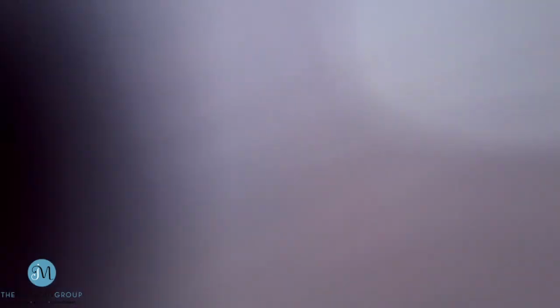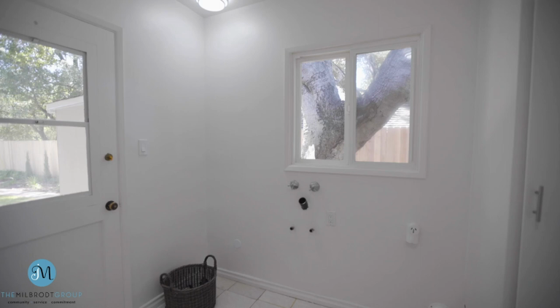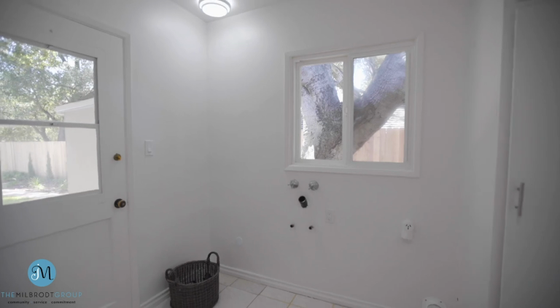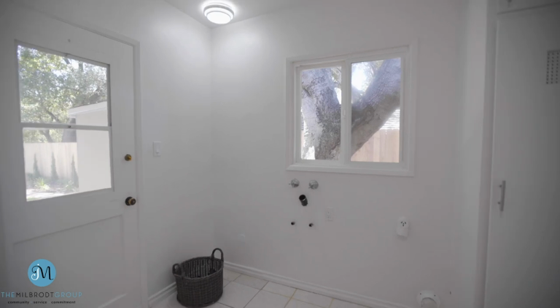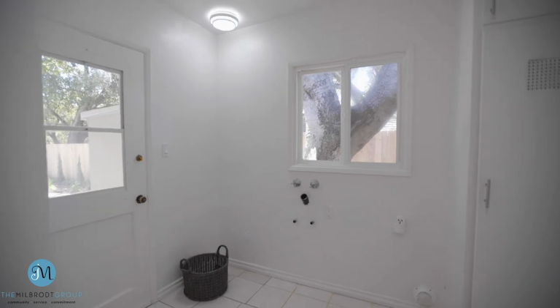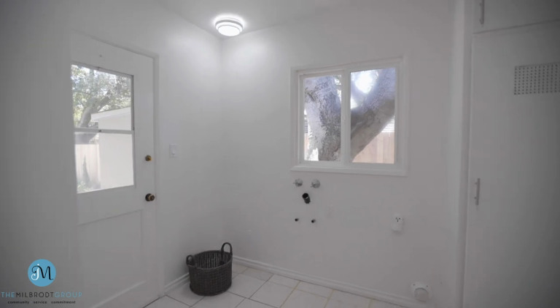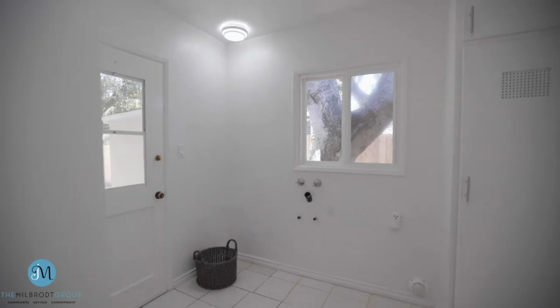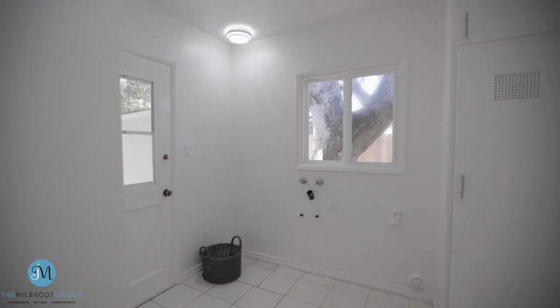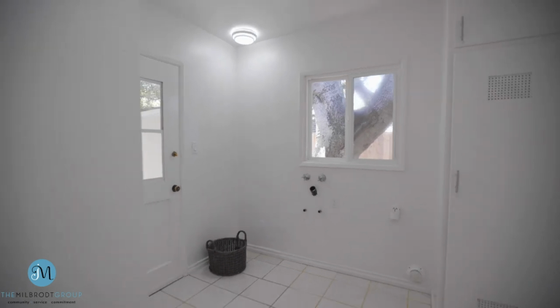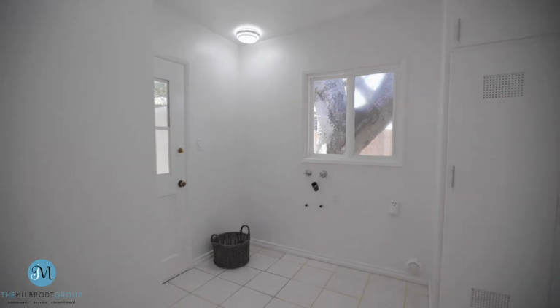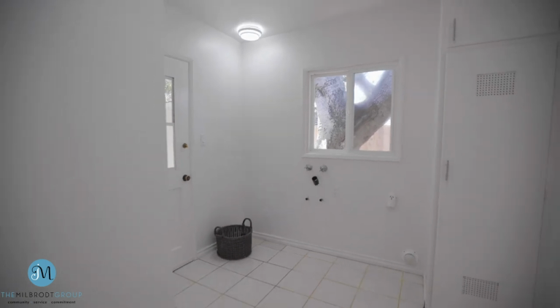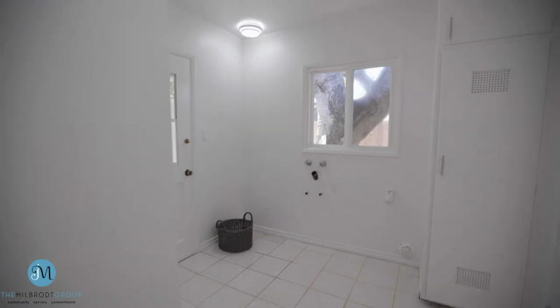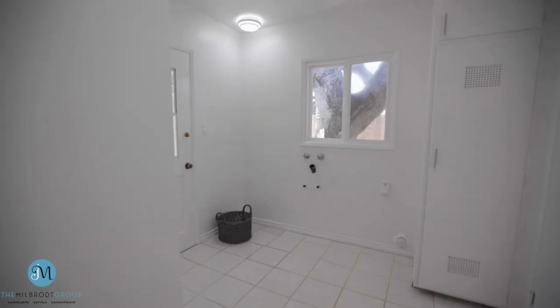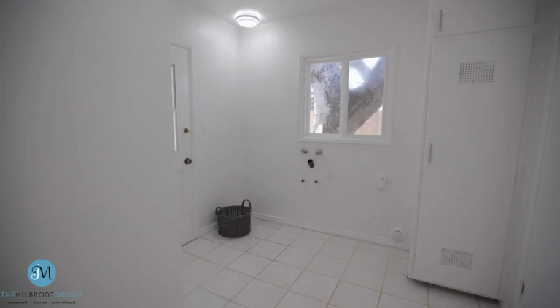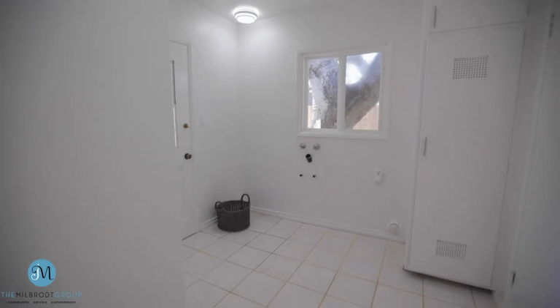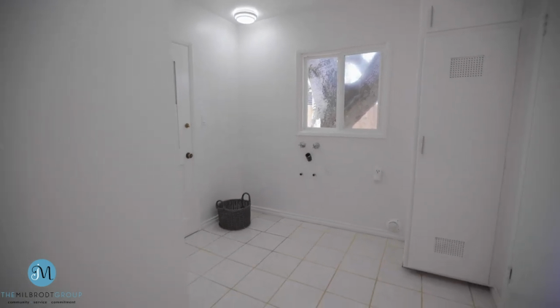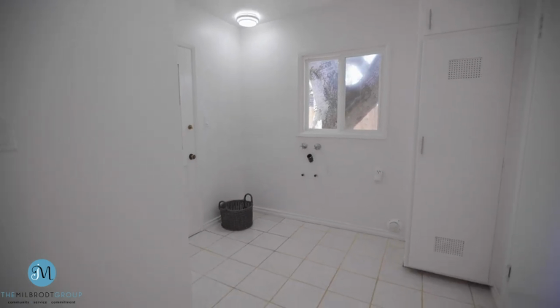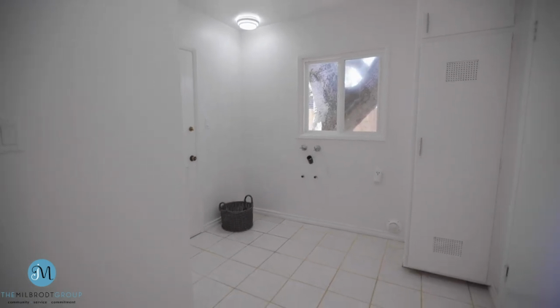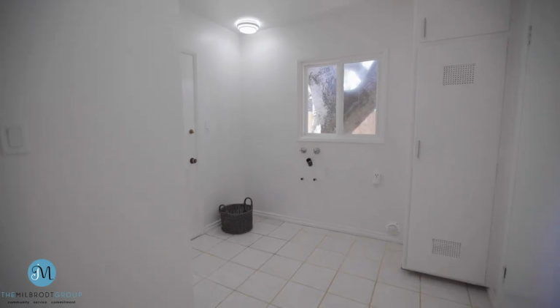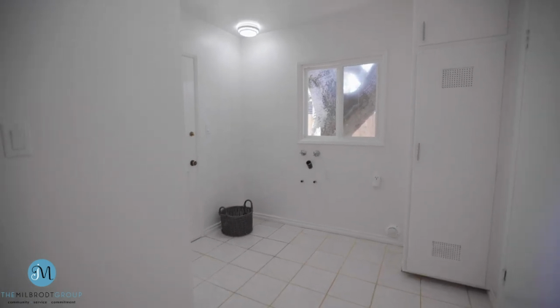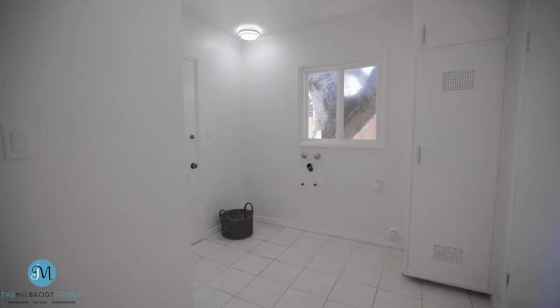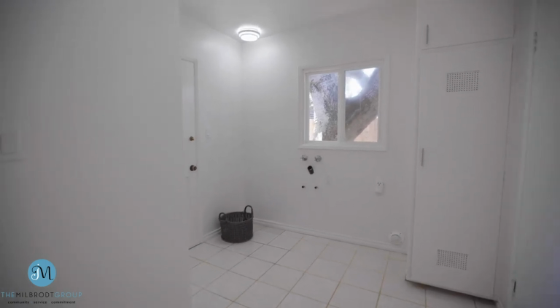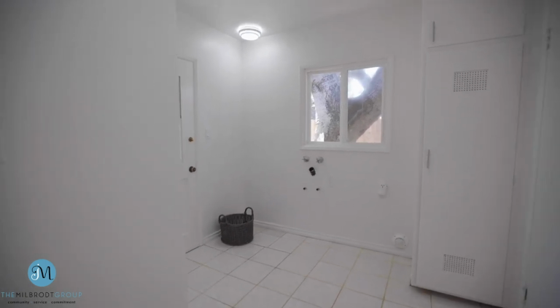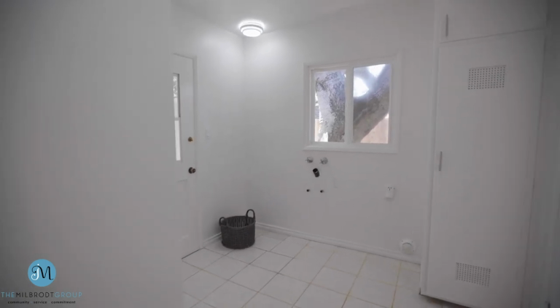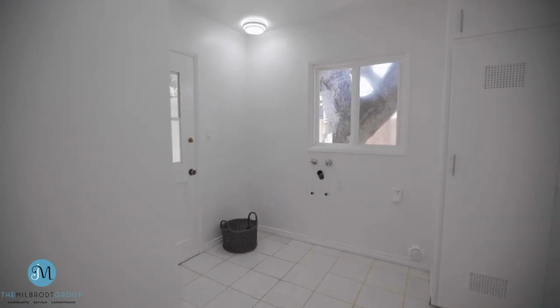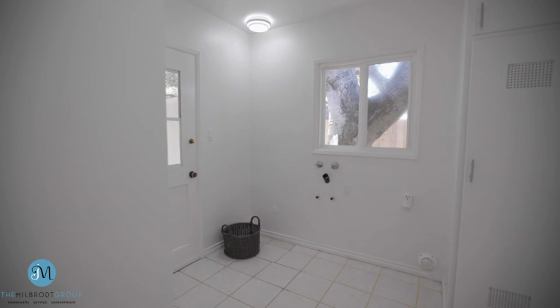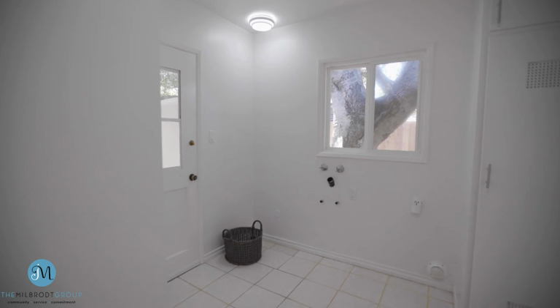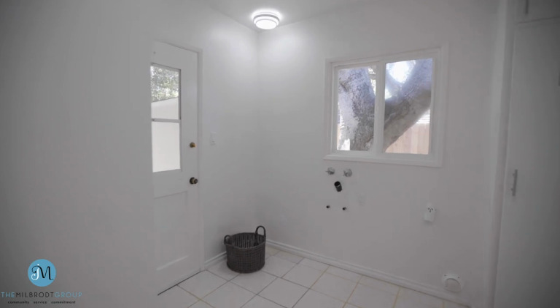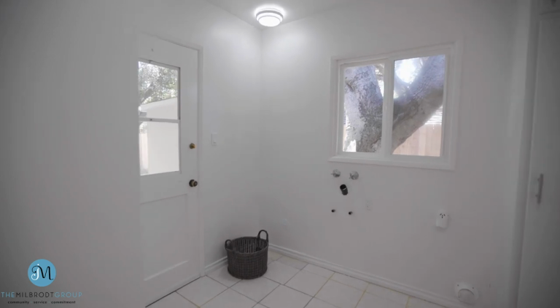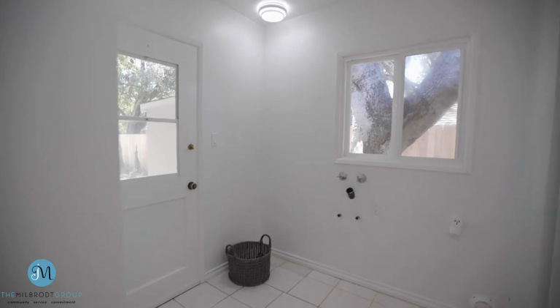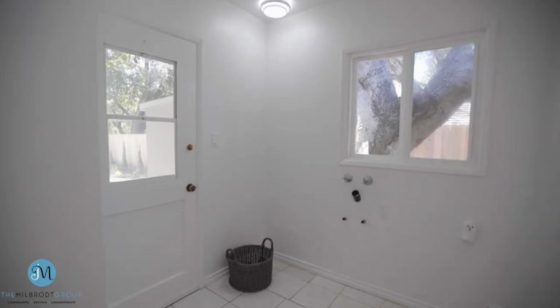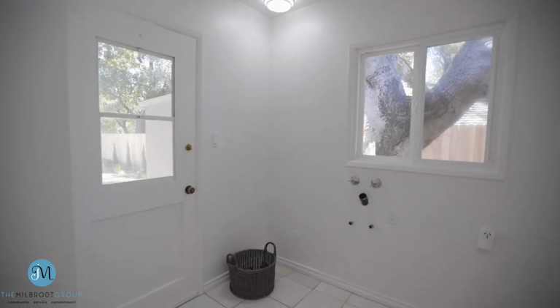Another special feature of this home is the spacious laundry room or mud room, which is directly attached to the garage and off the kitchen.